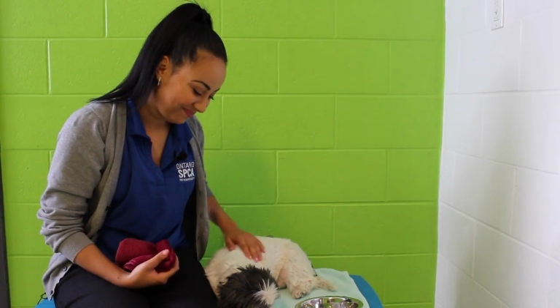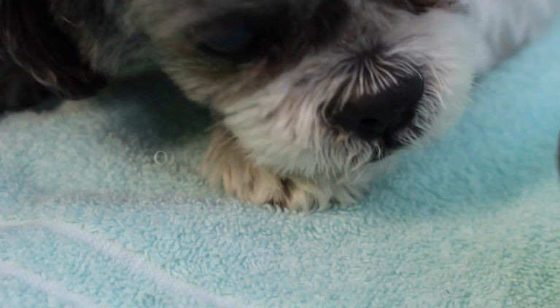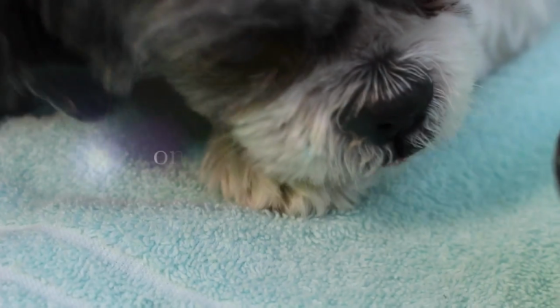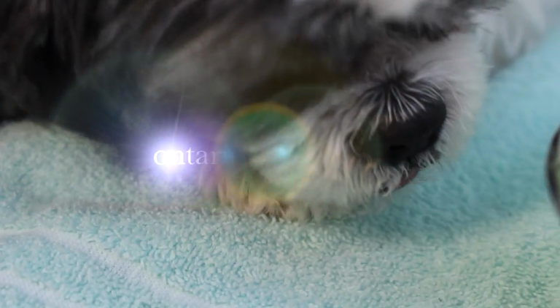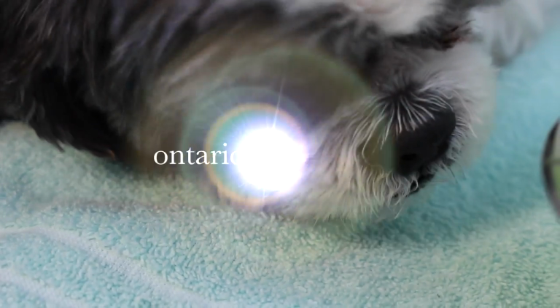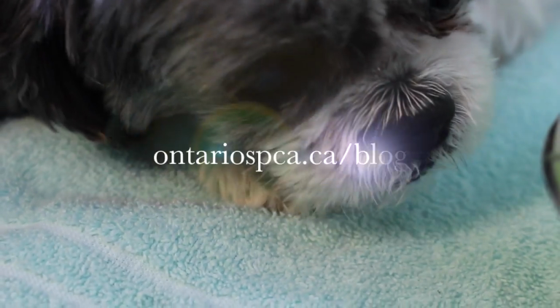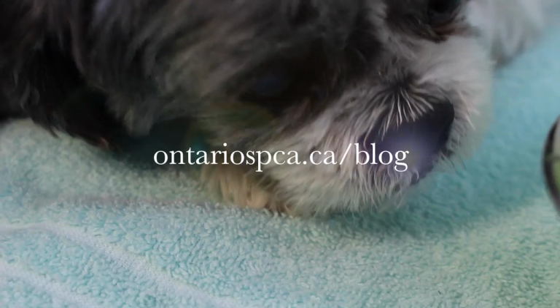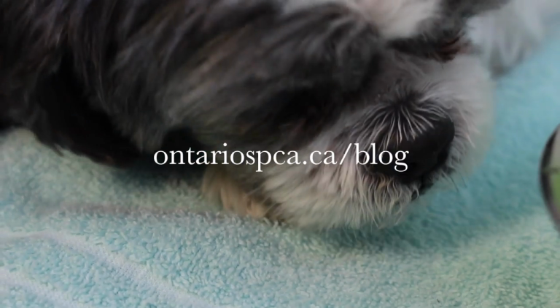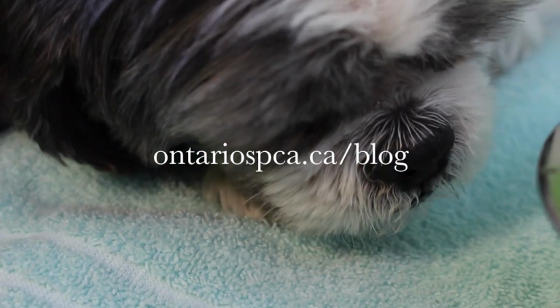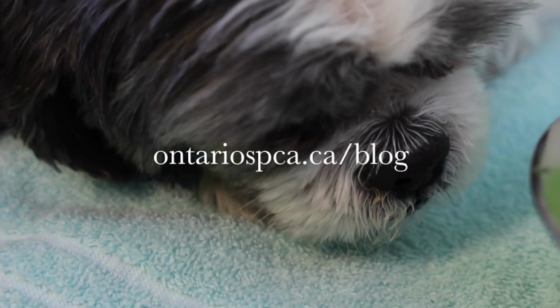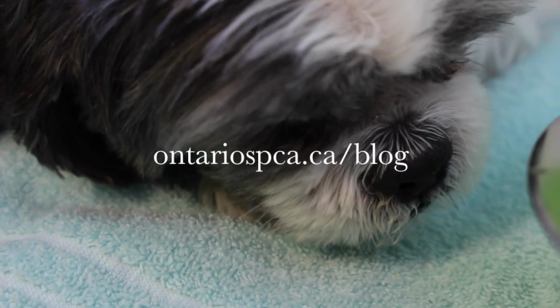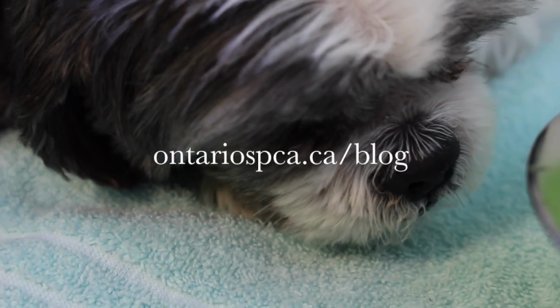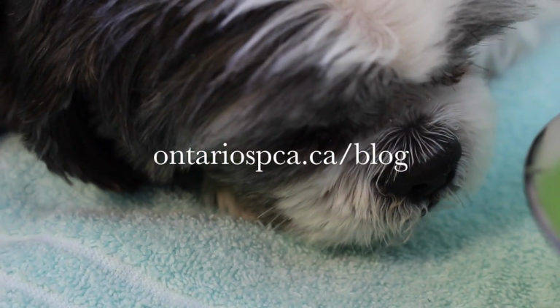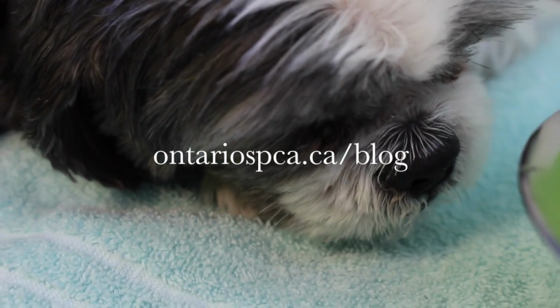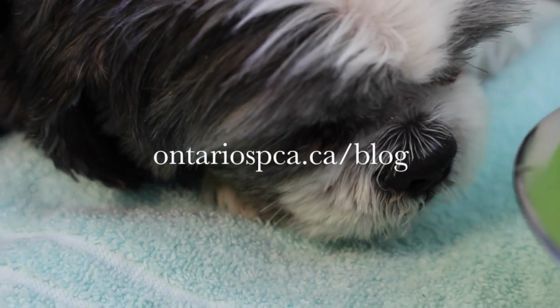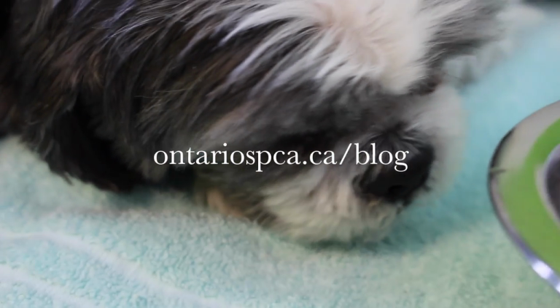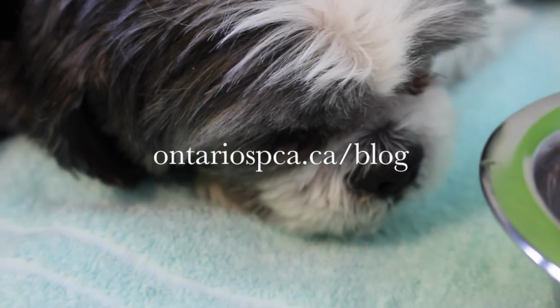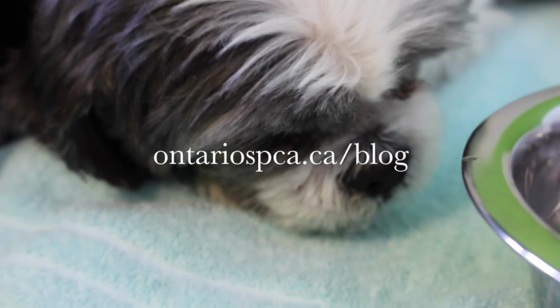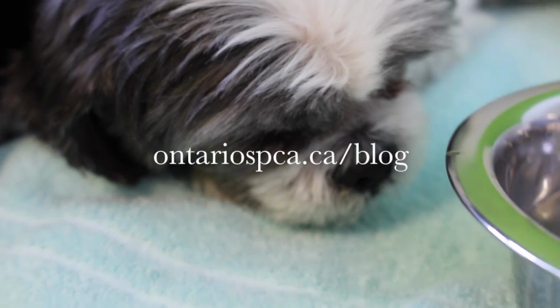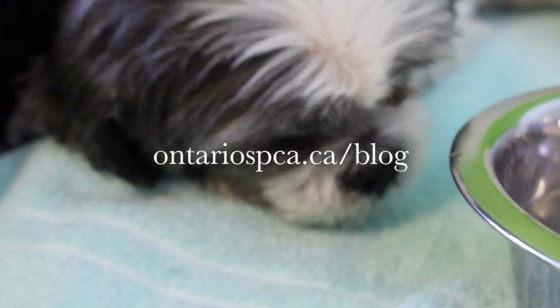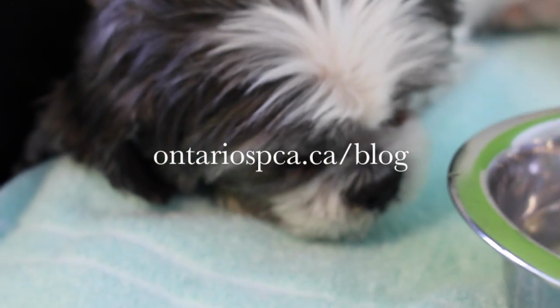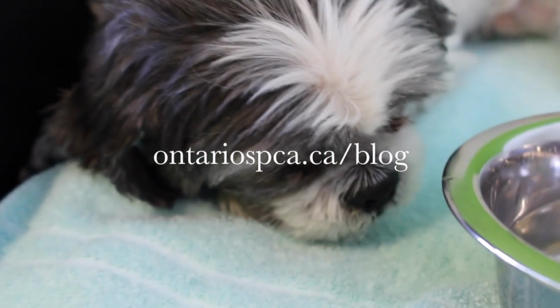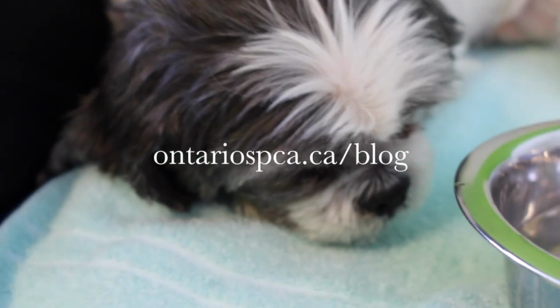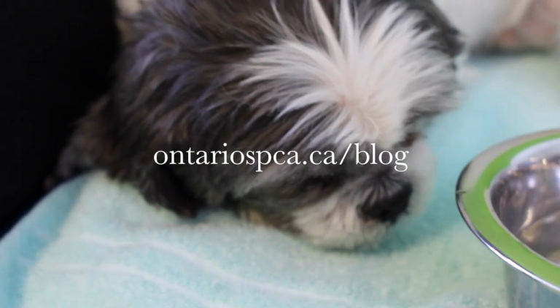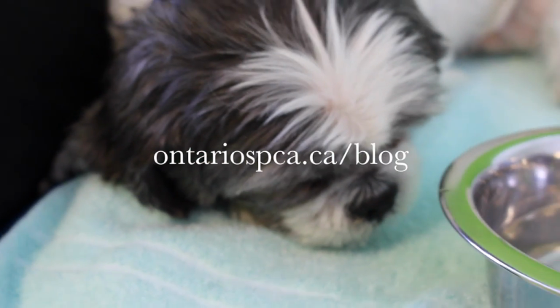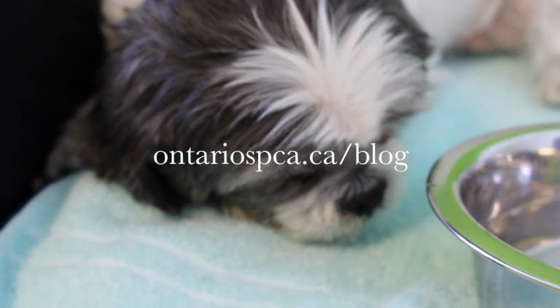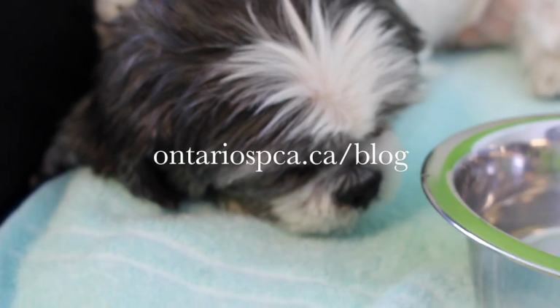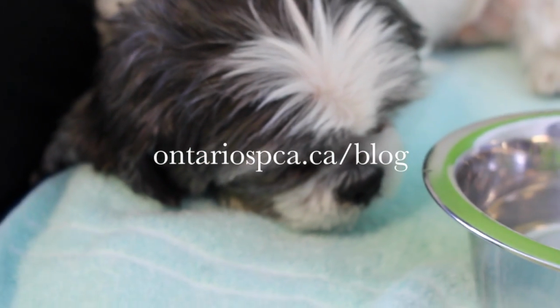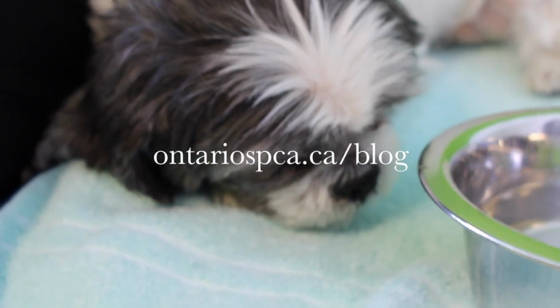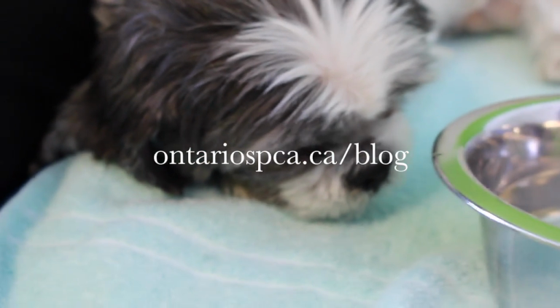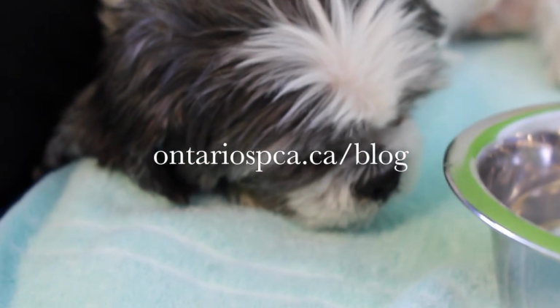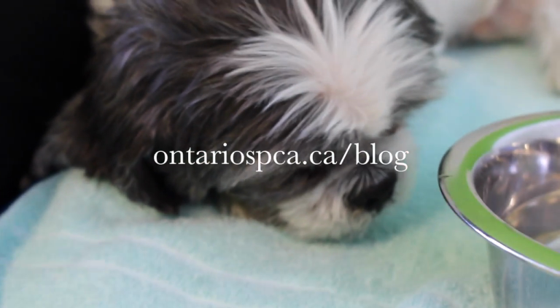For more pet care tips, visit OntarioSPCA.ca/blog.